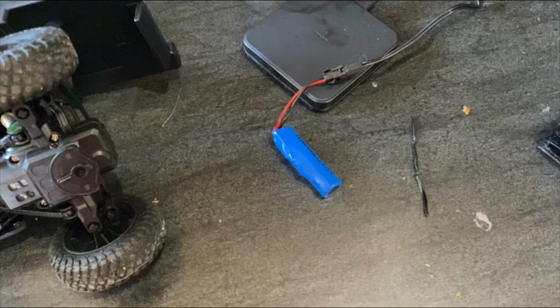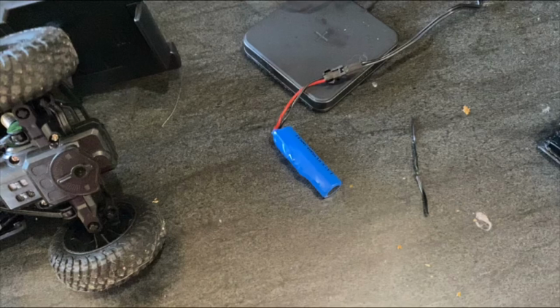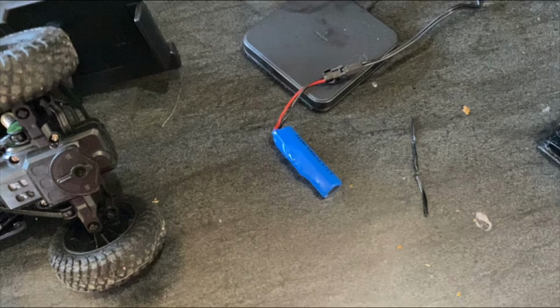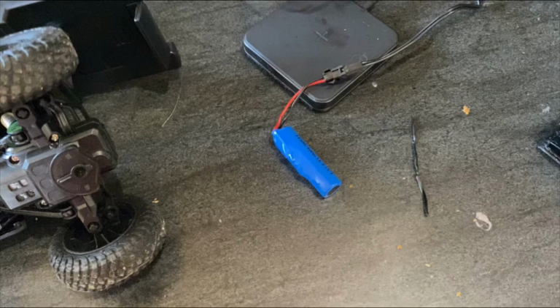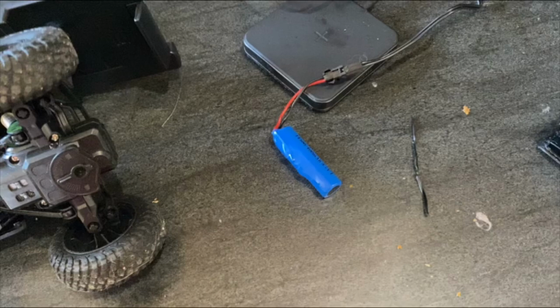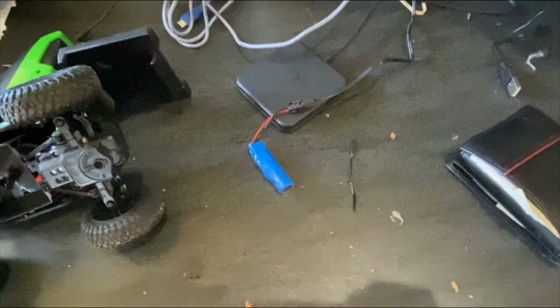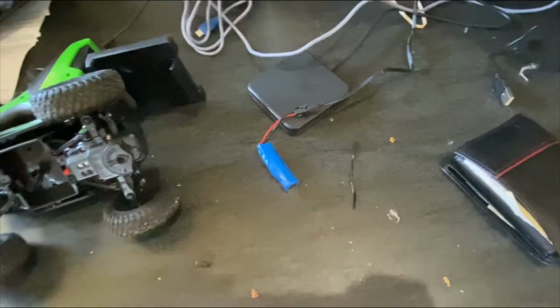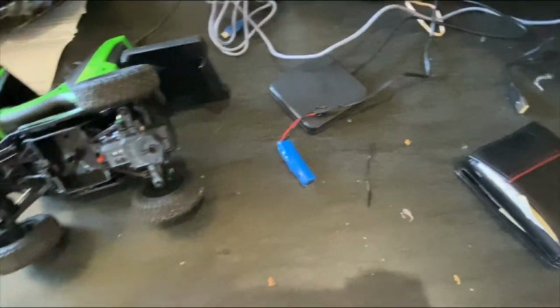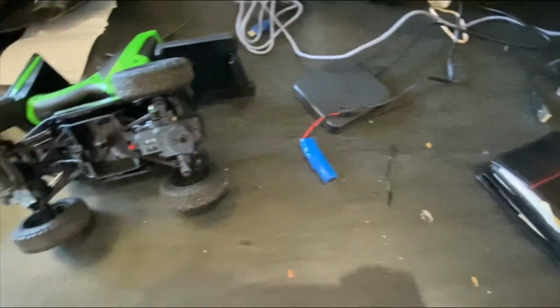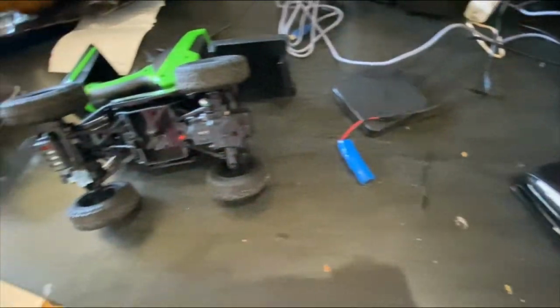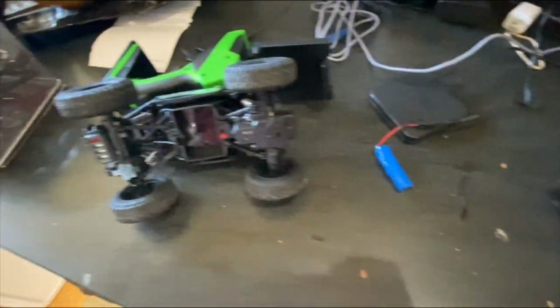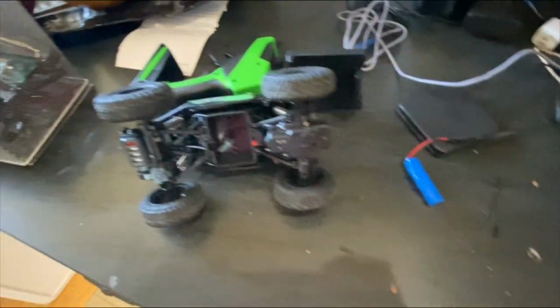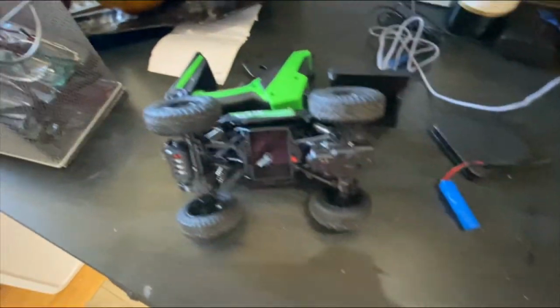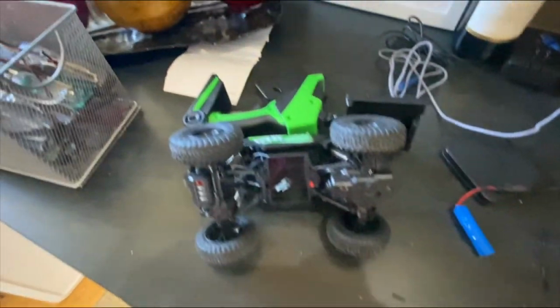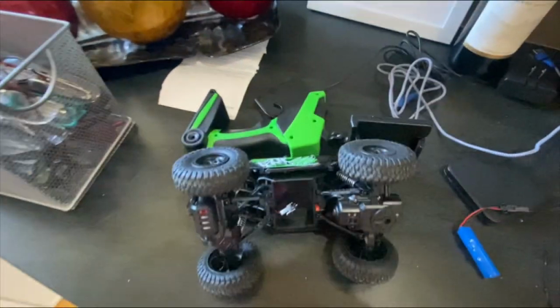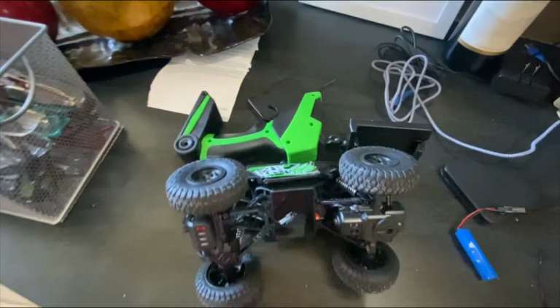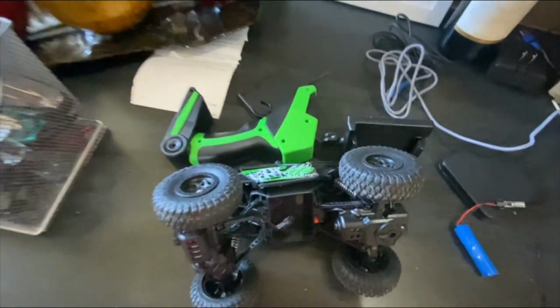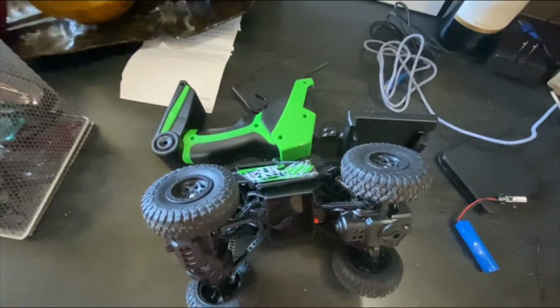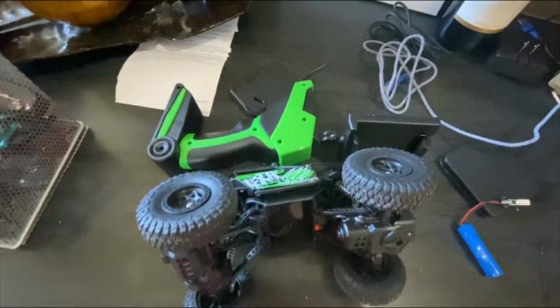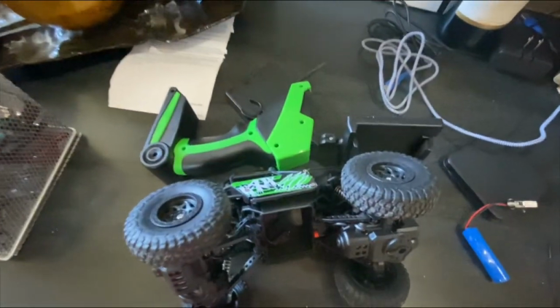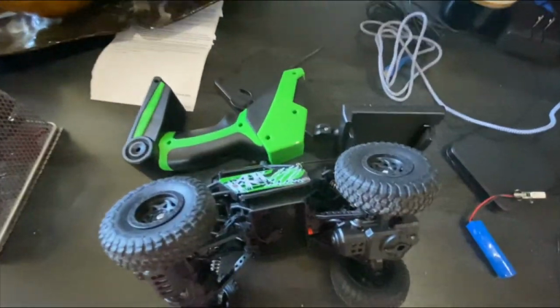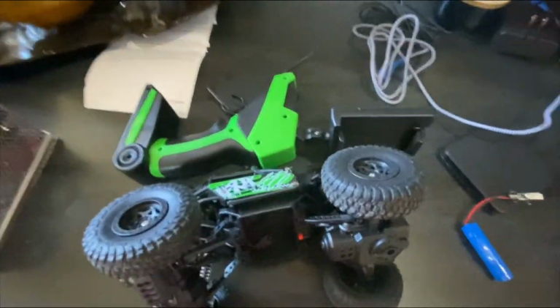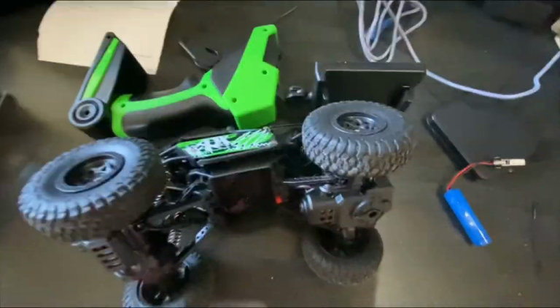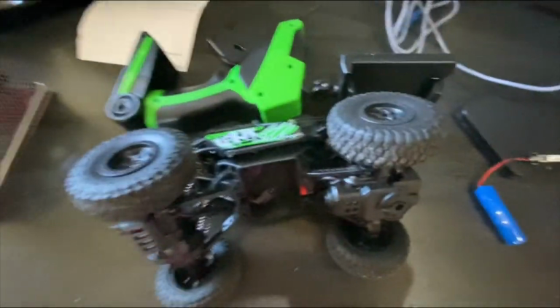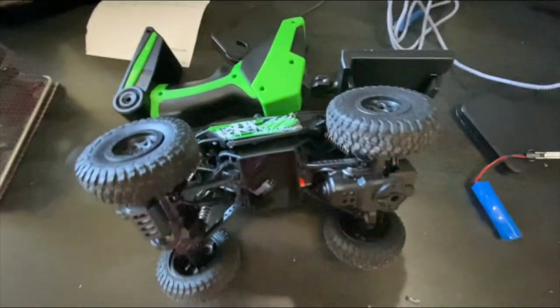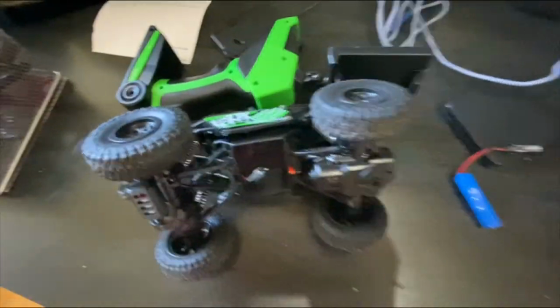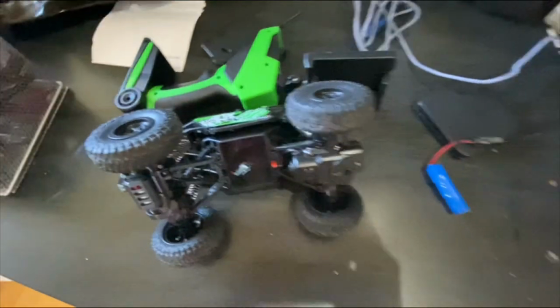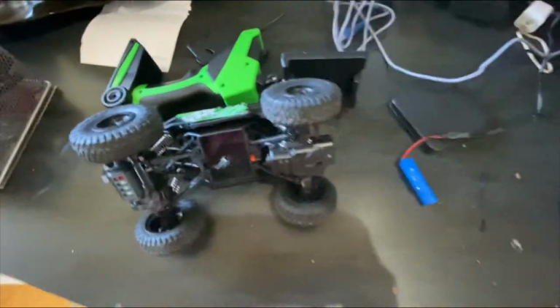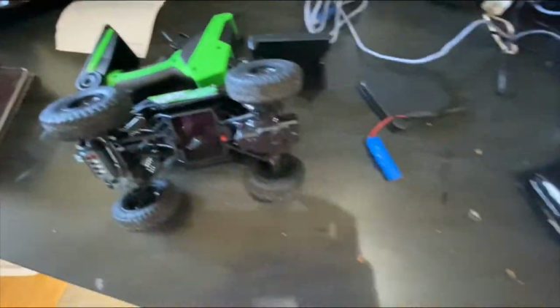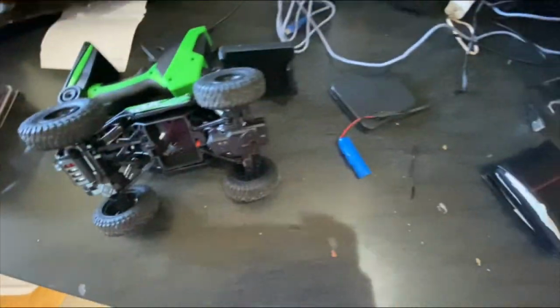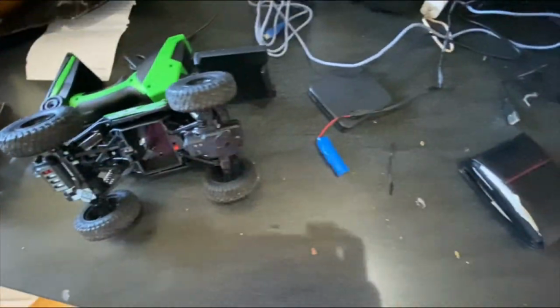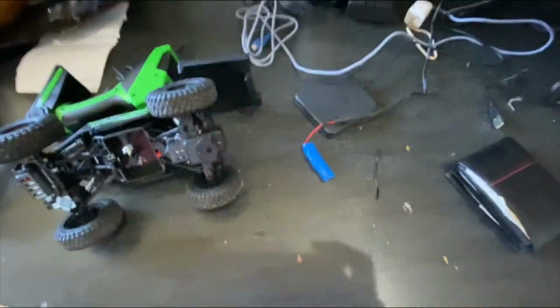Hey YouTube, it's There's a Kitty. I would like to show you guys my RC car.